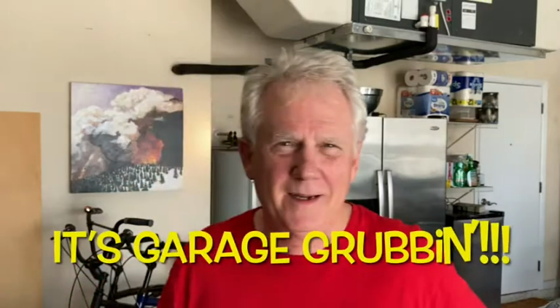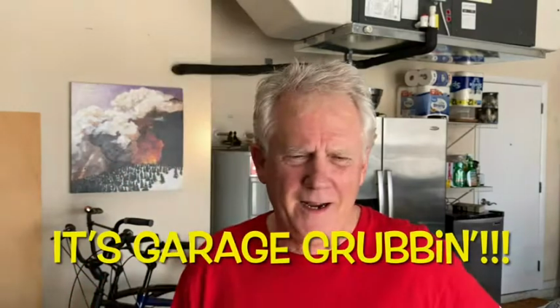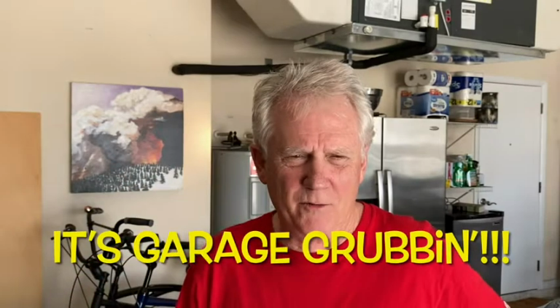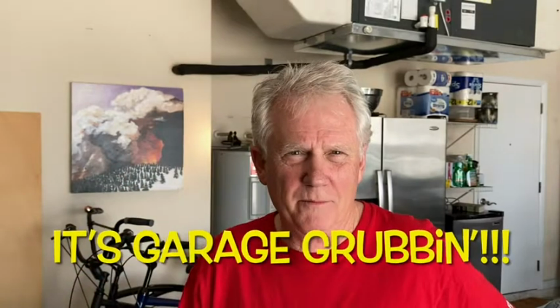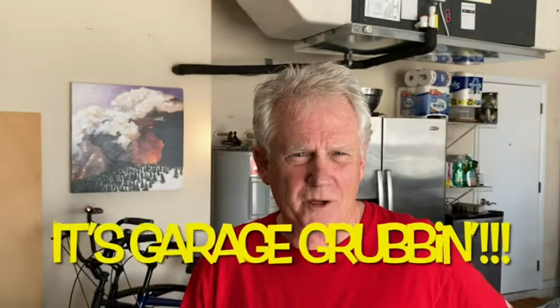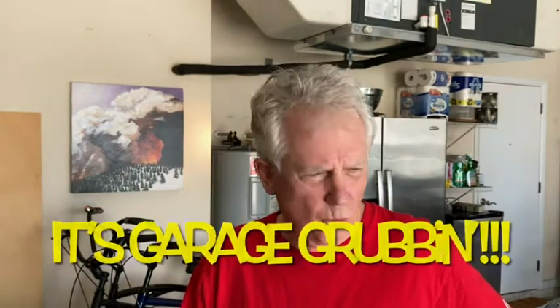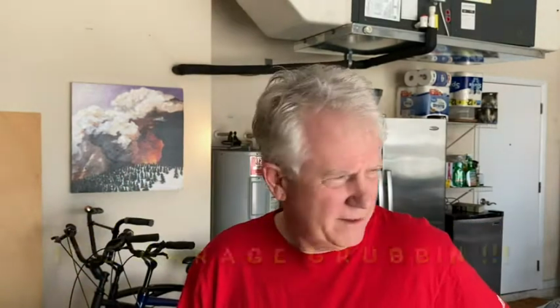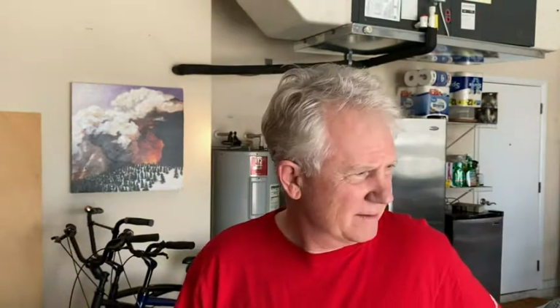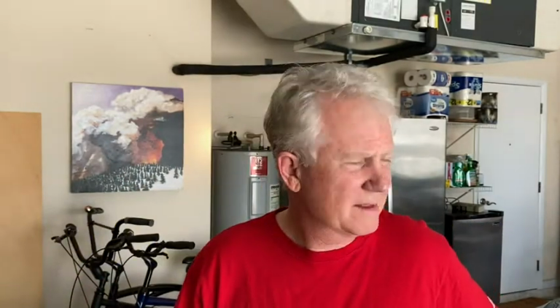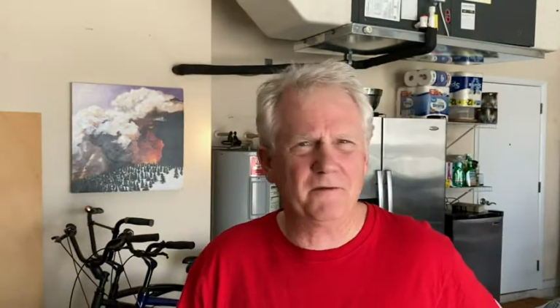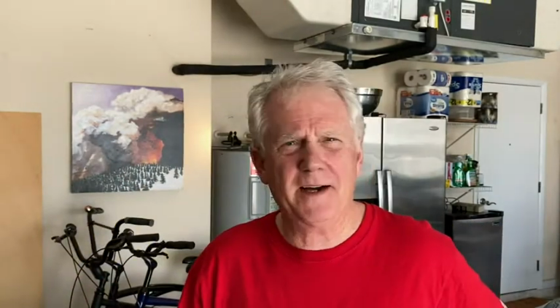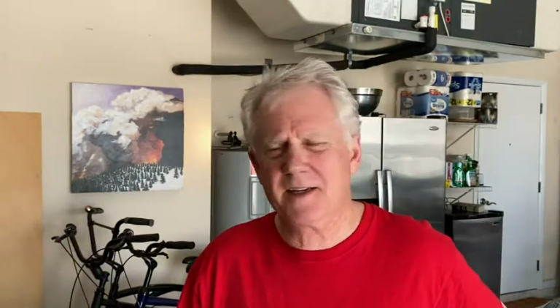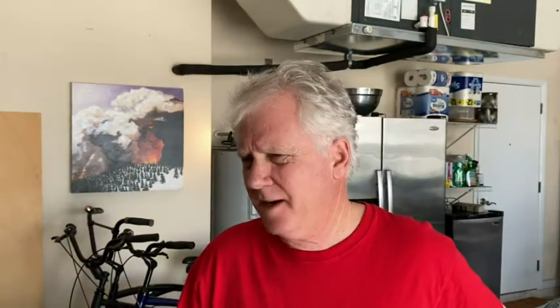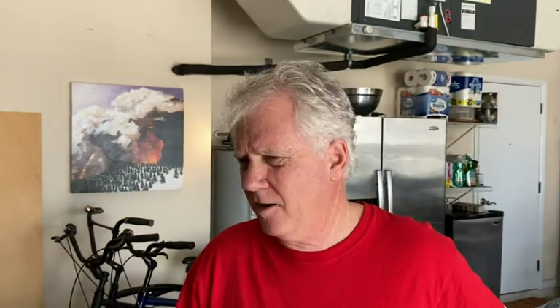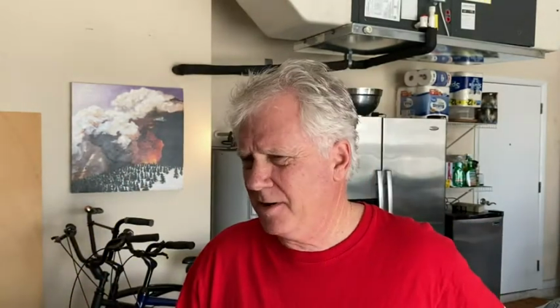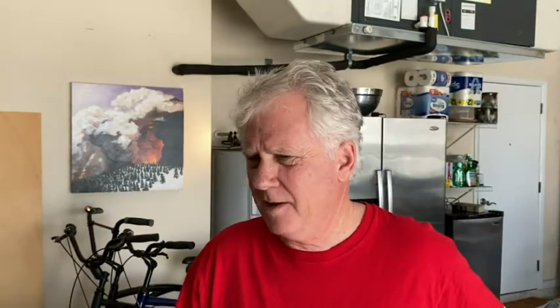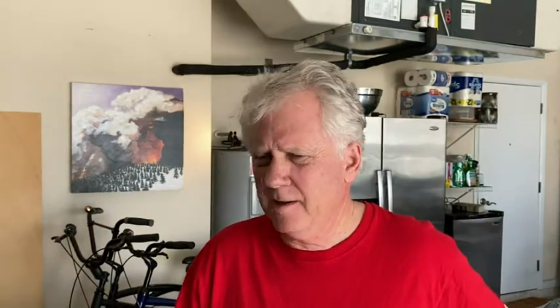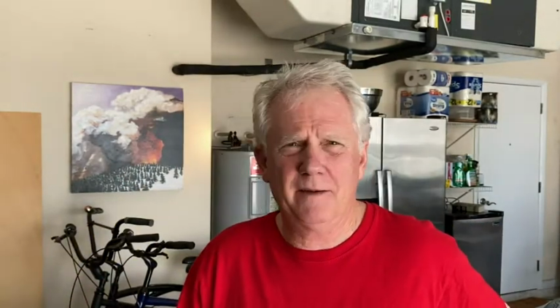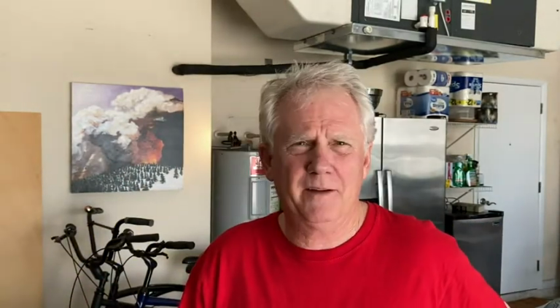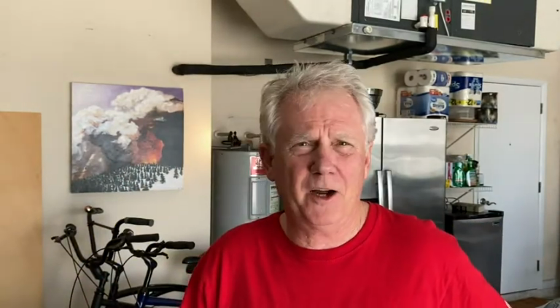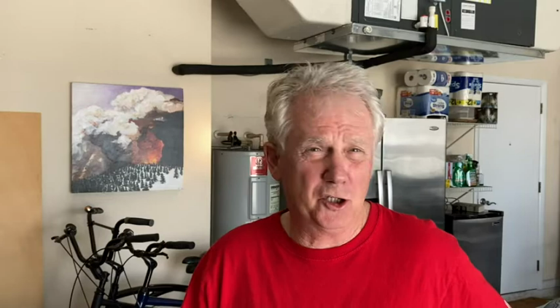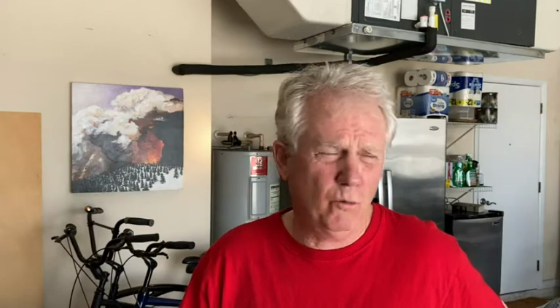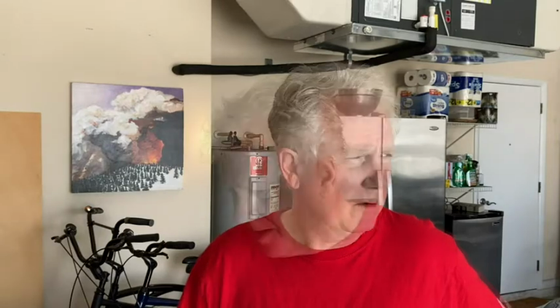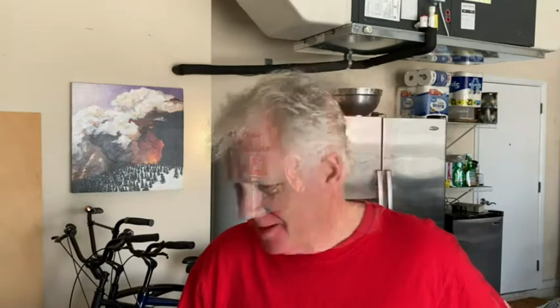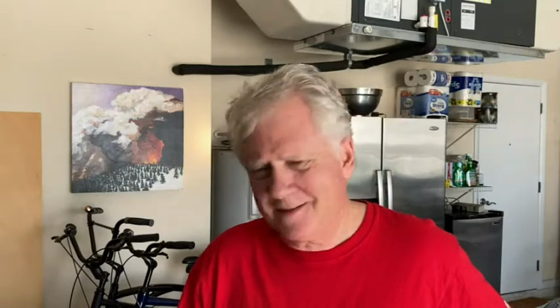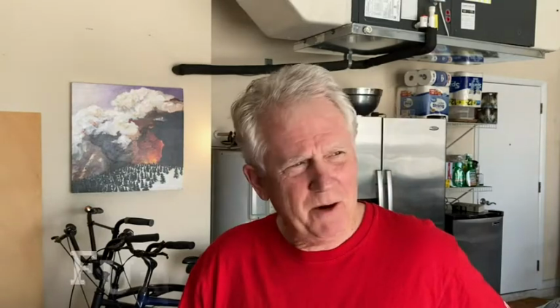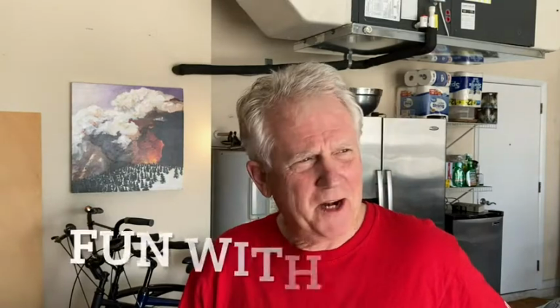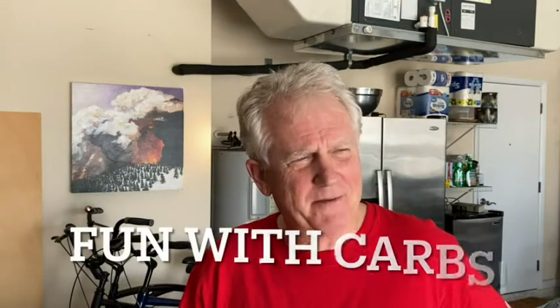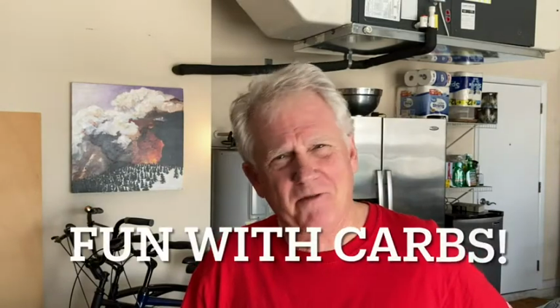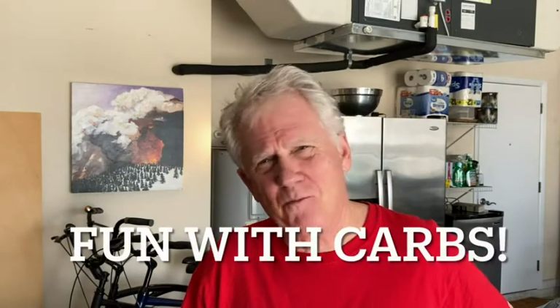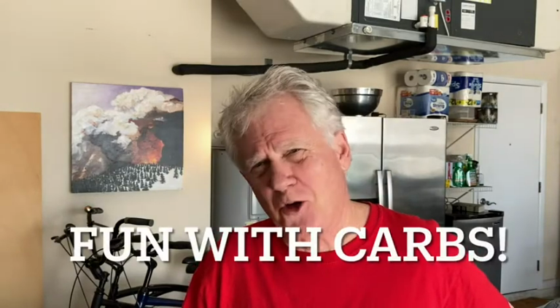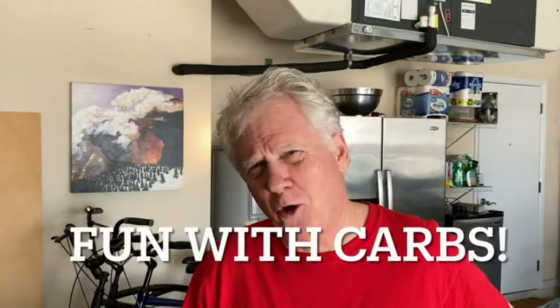Howdy, Grovers. Good morning. It's a fine Sunday. I hope it finds you well. Today we're going to have some fun with carbs.